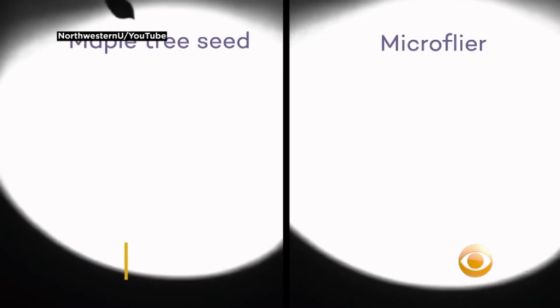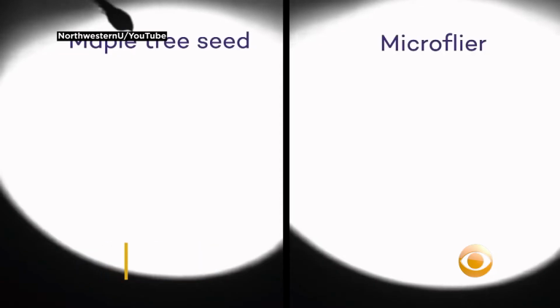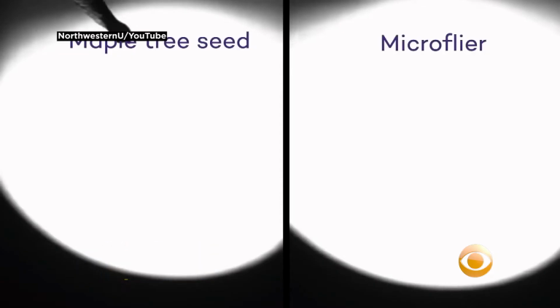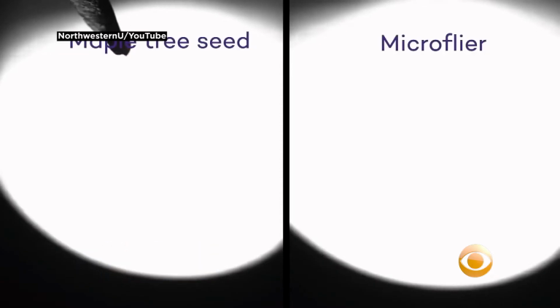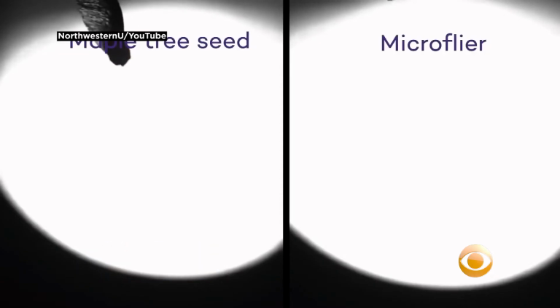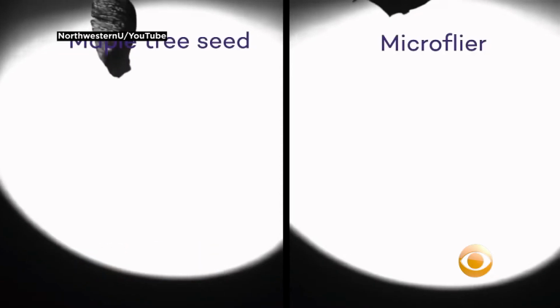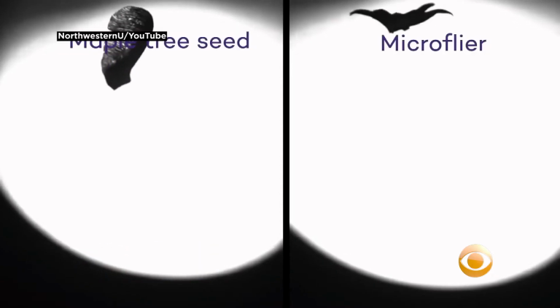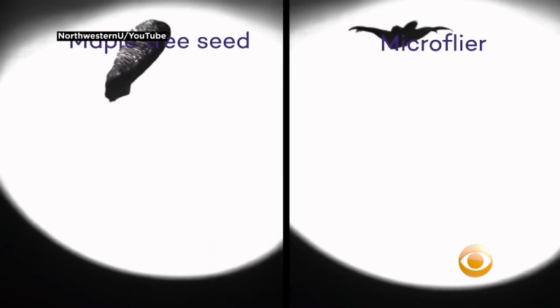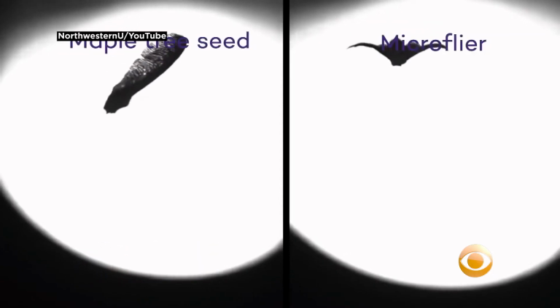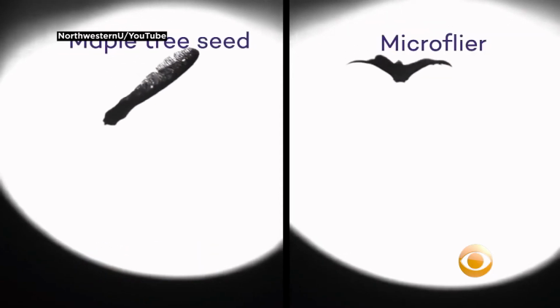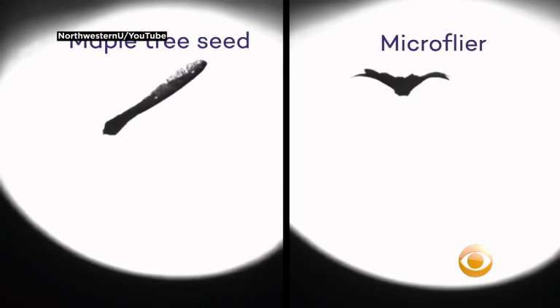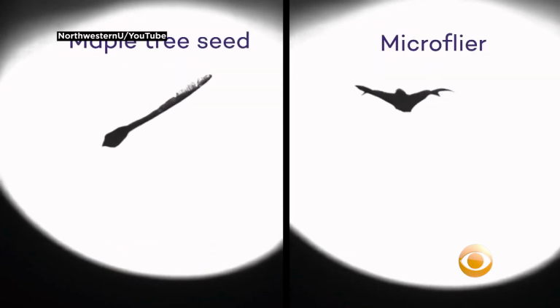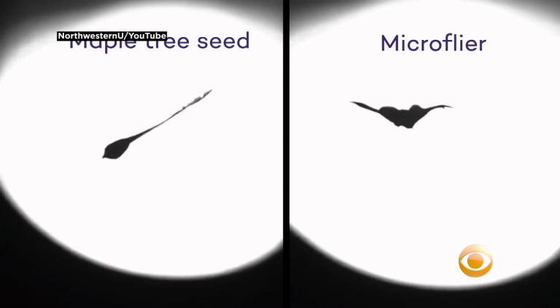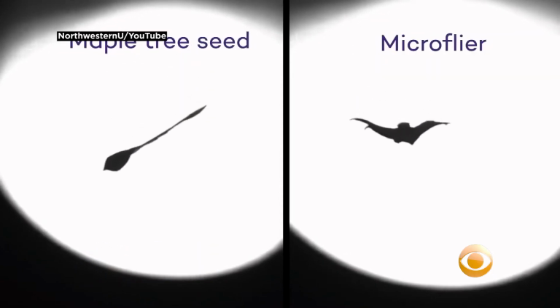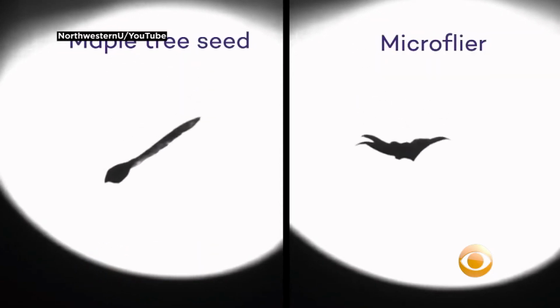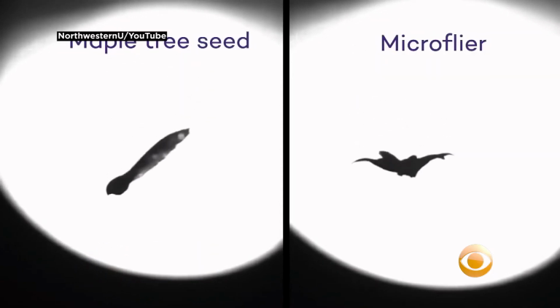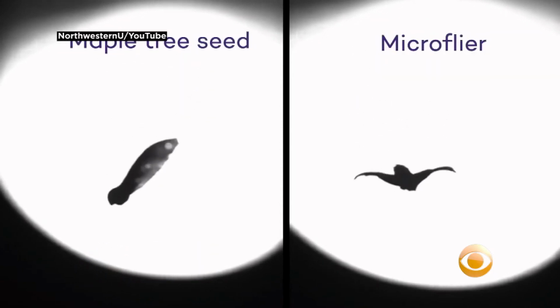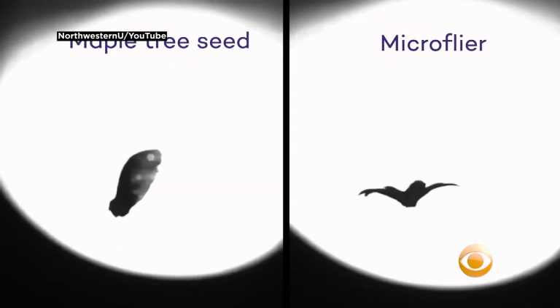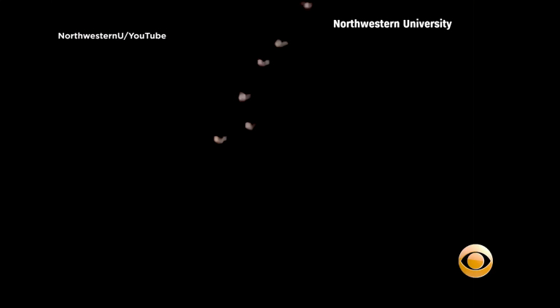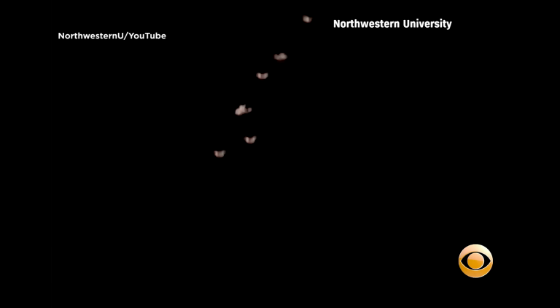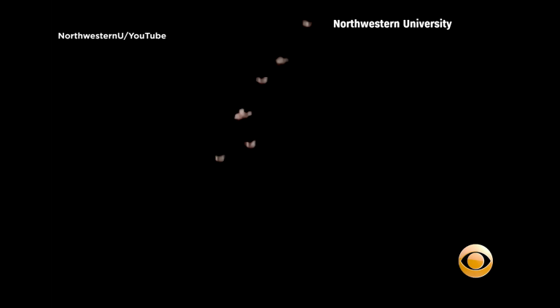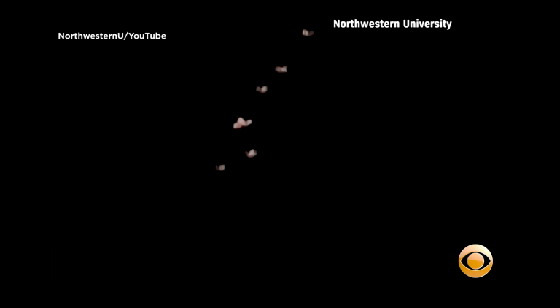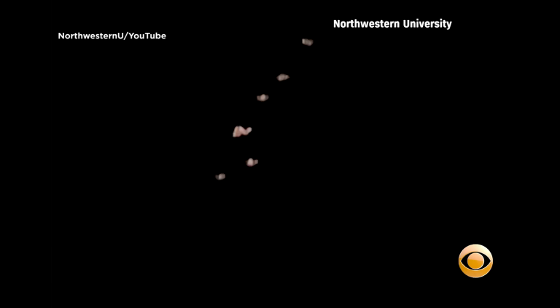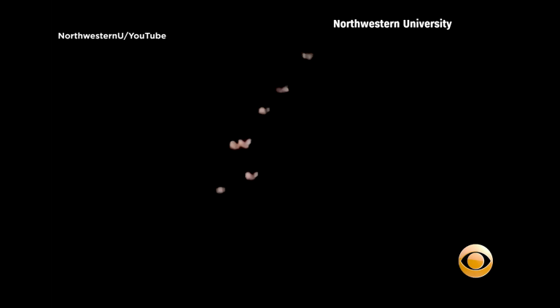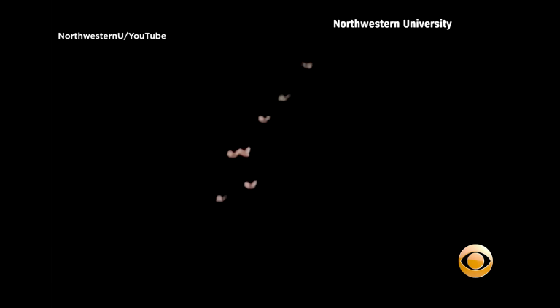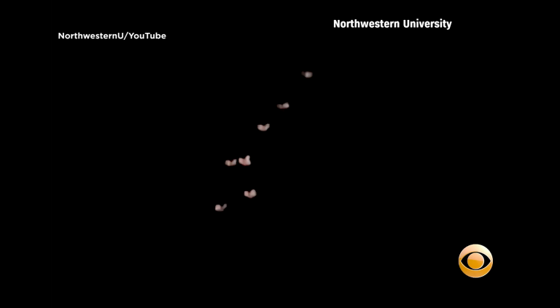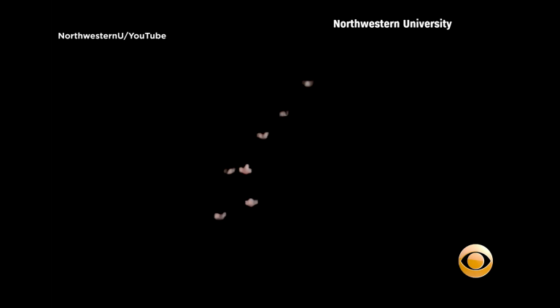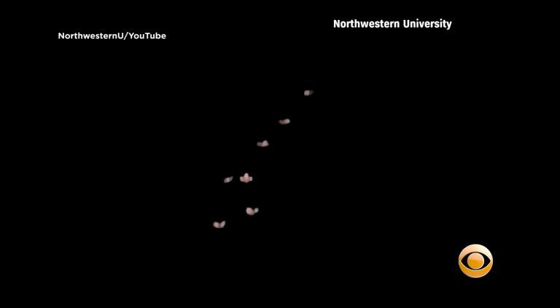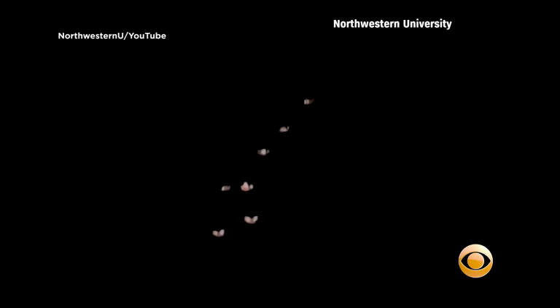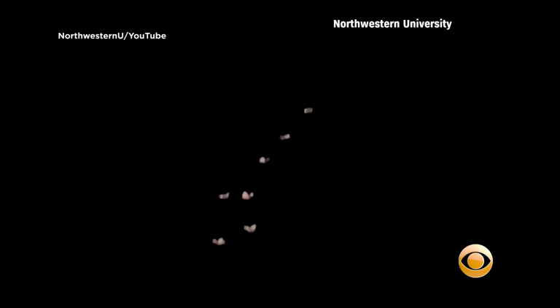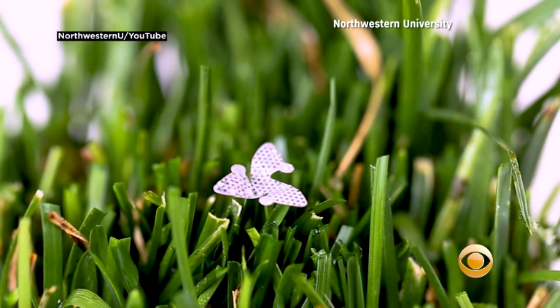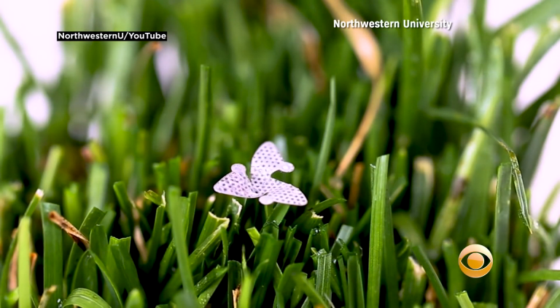It can carry miniature technology, including sensors, memory data, and antennas for wireless communication.